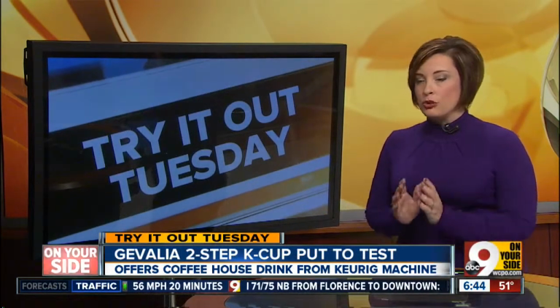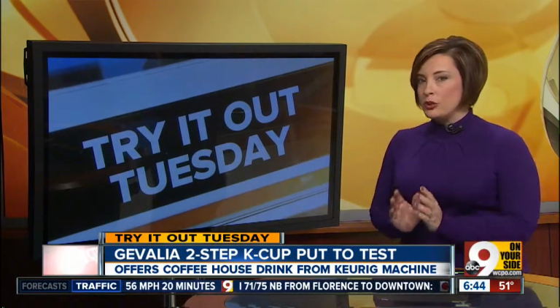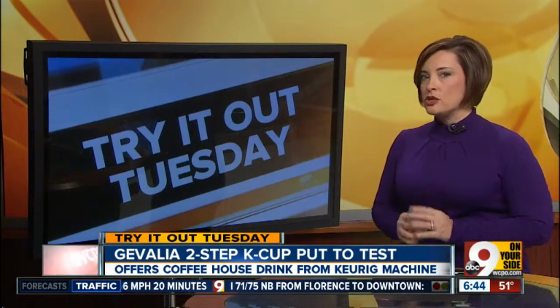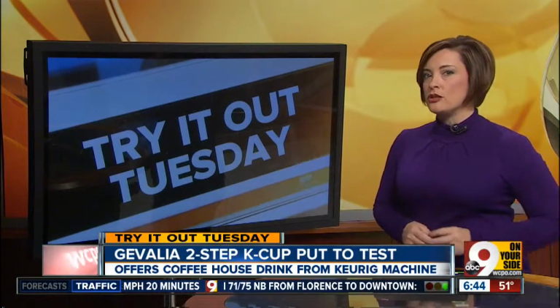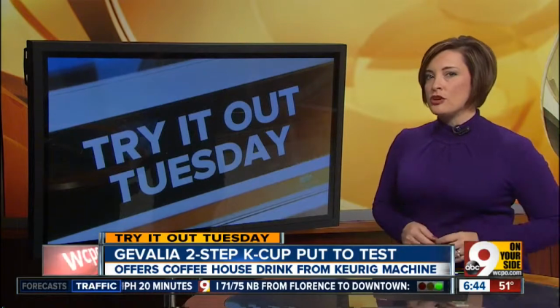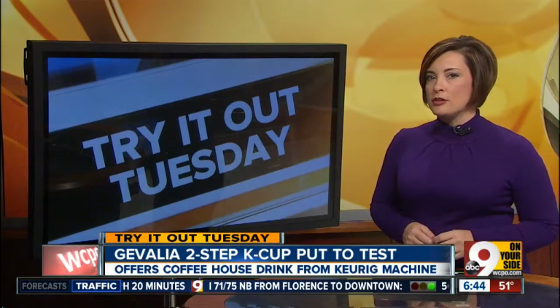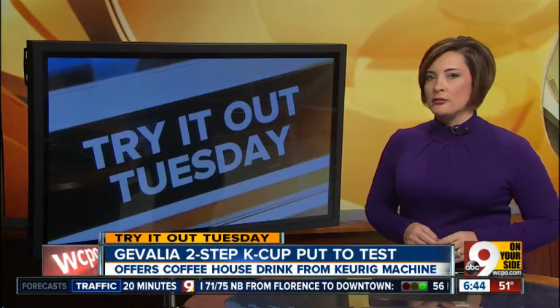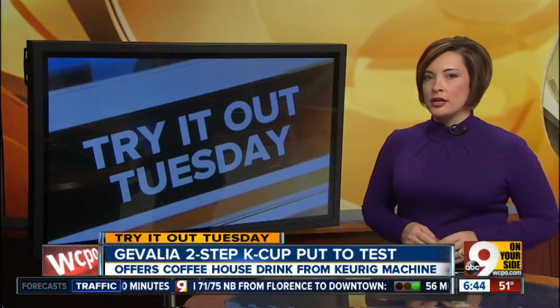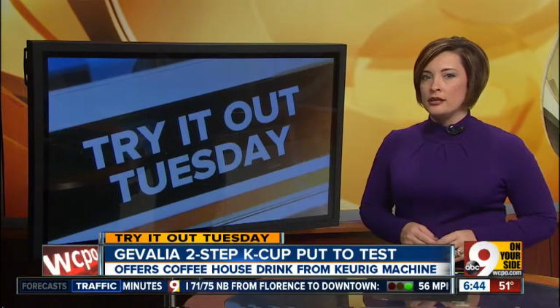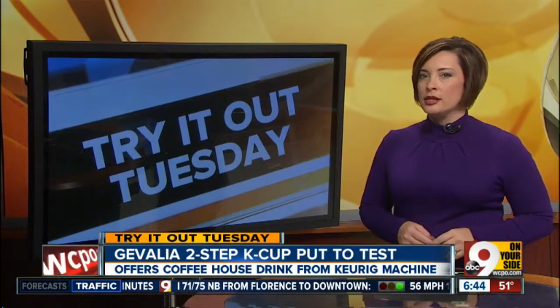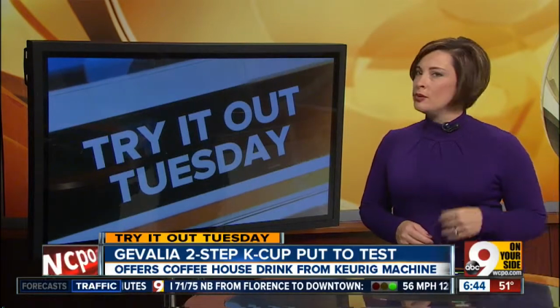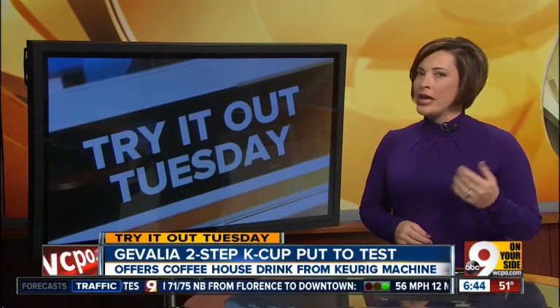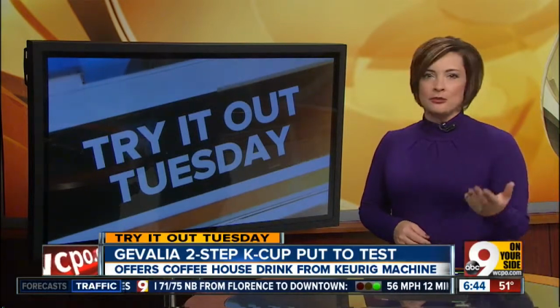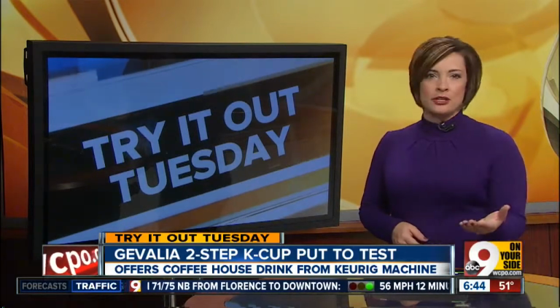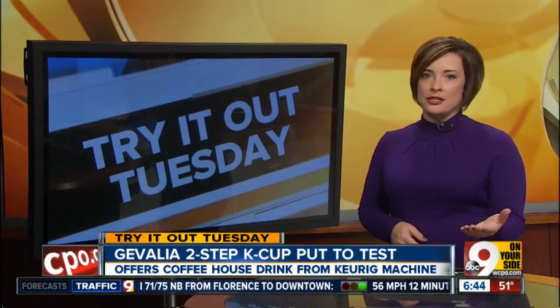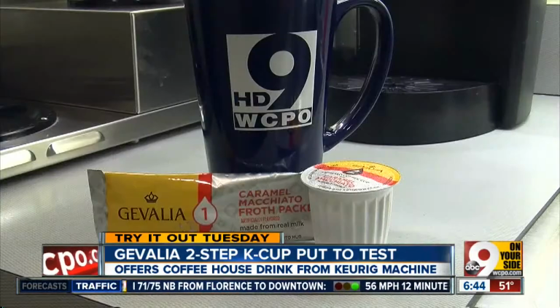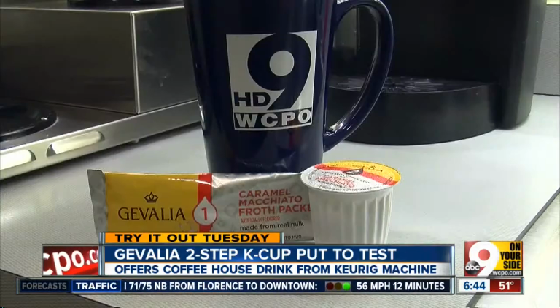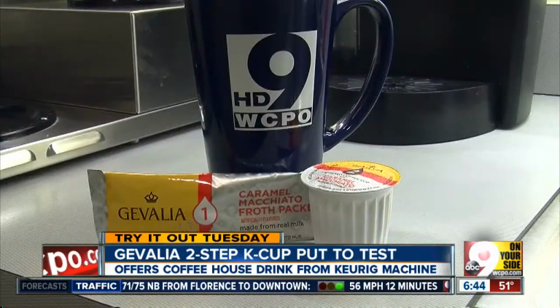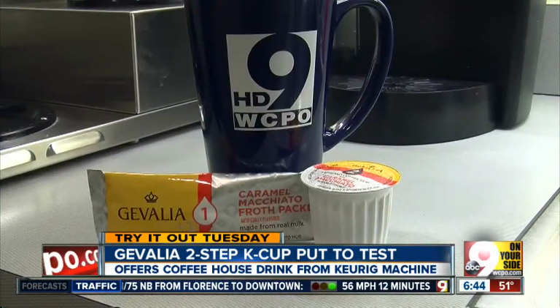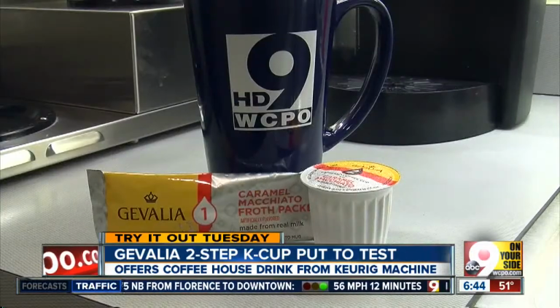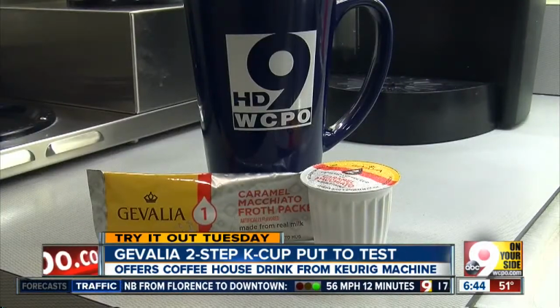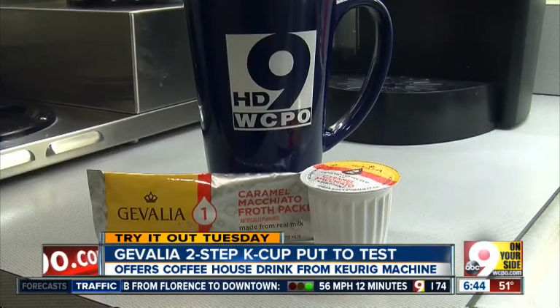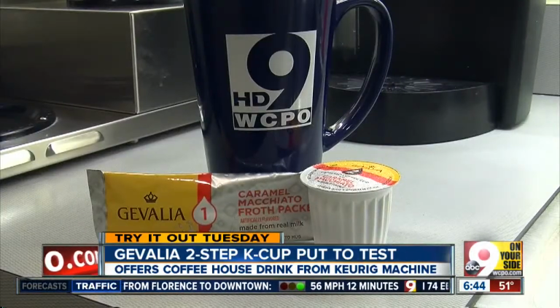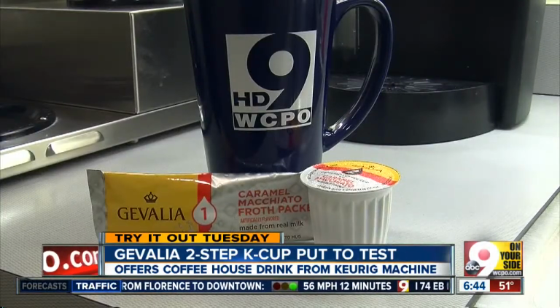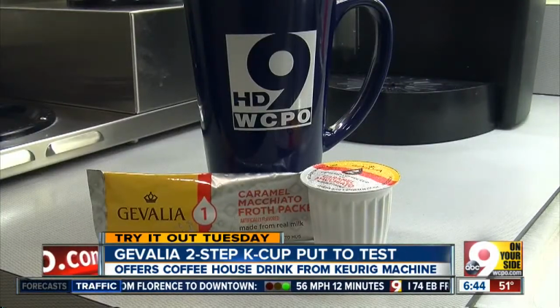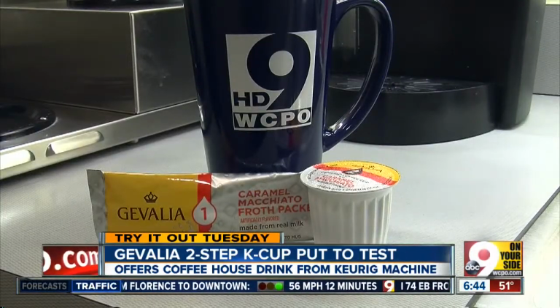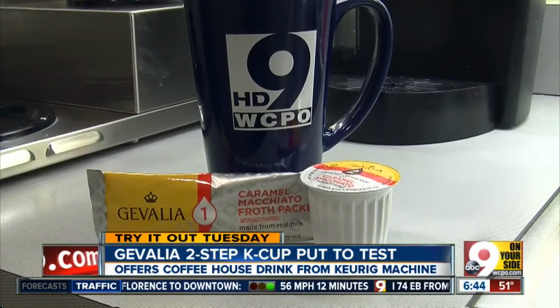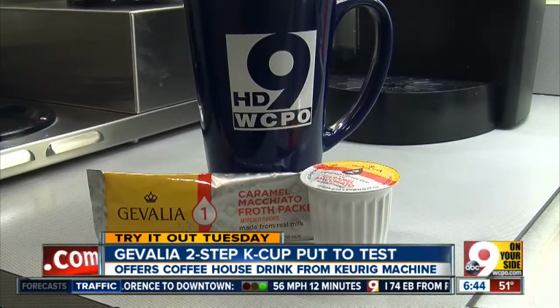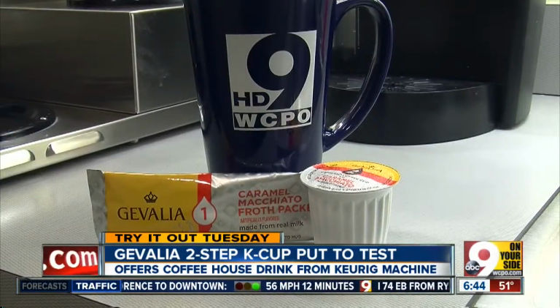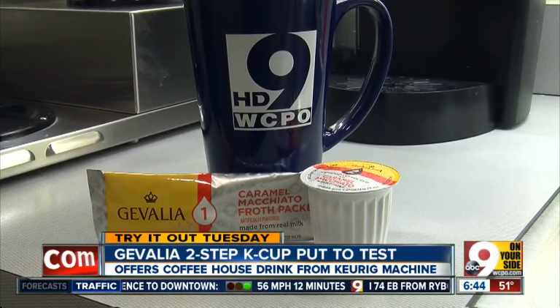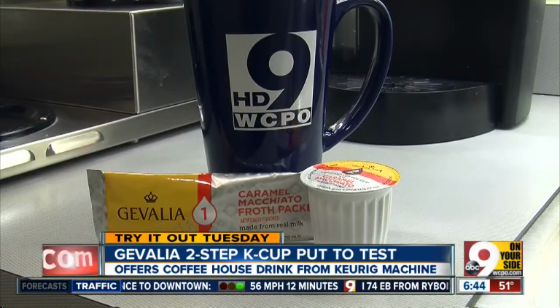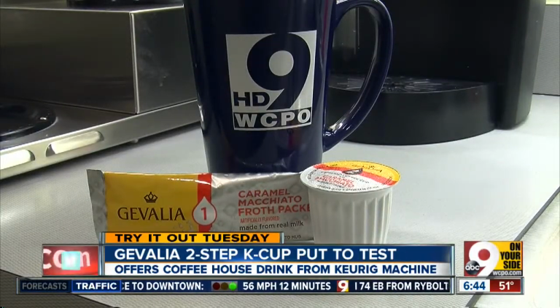So when we saw a newcomer to the market, we had to put it to the test for Try It Out Tuesday. This is the new product from Javalia.